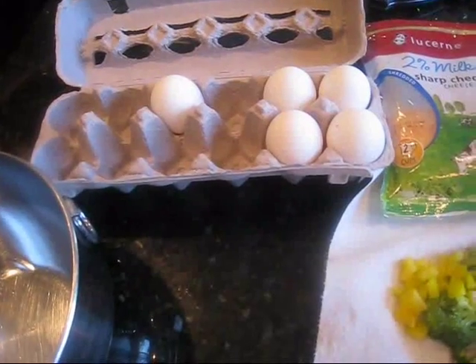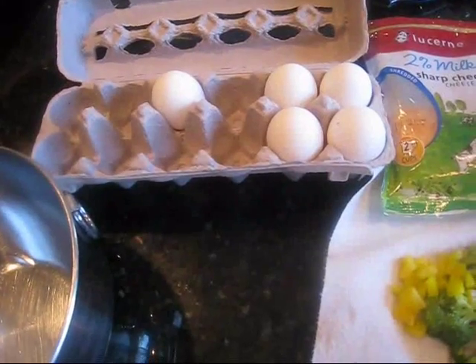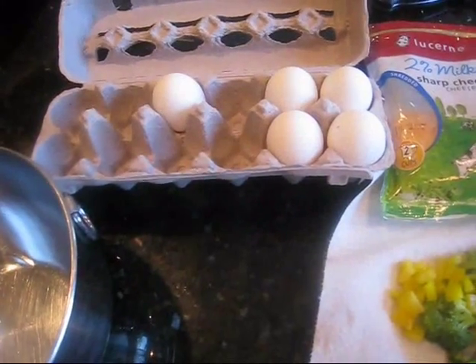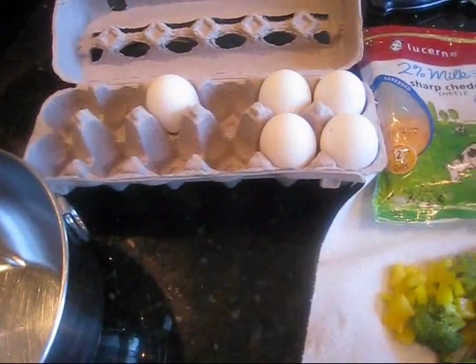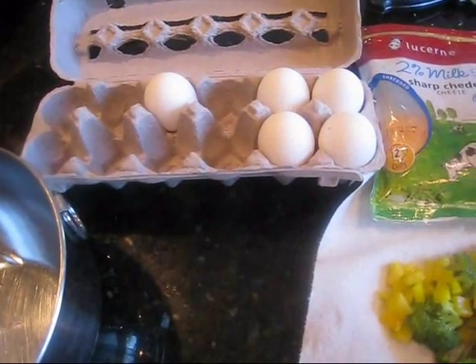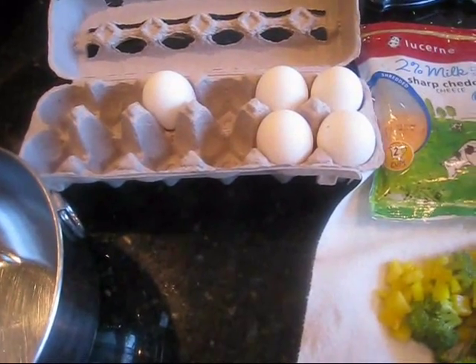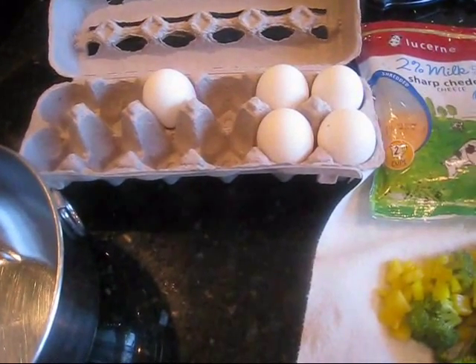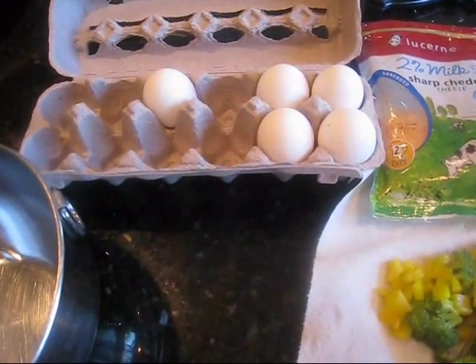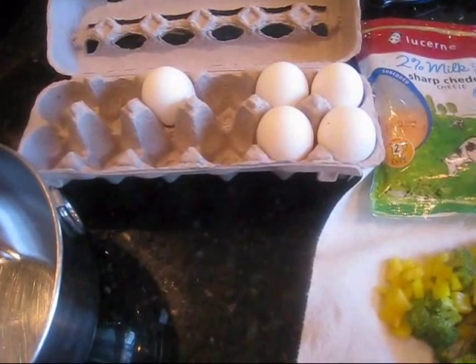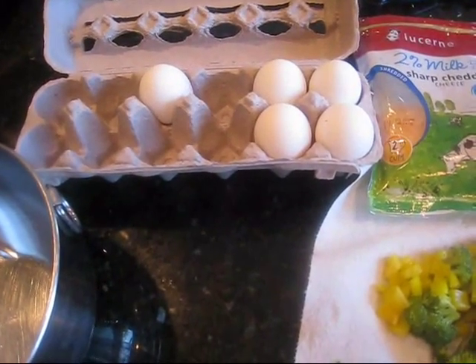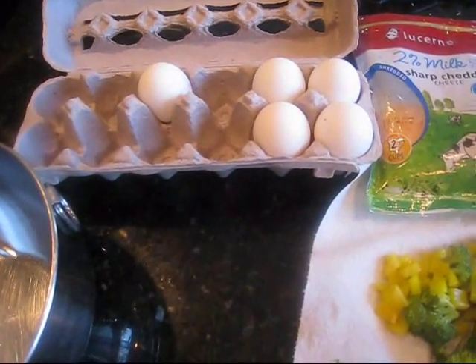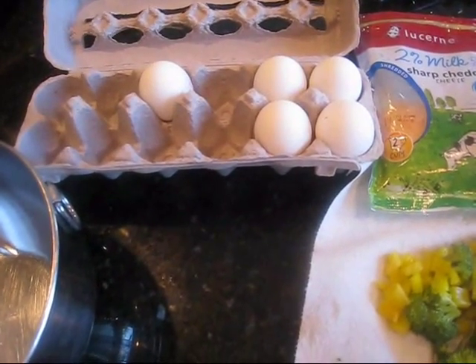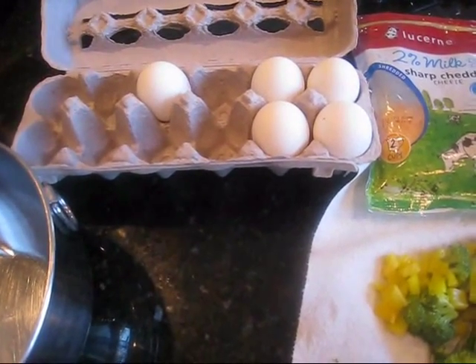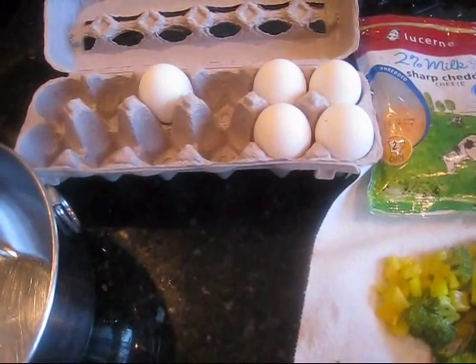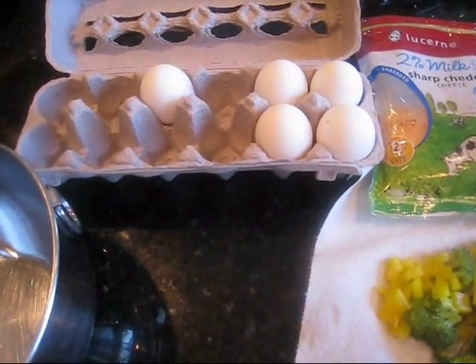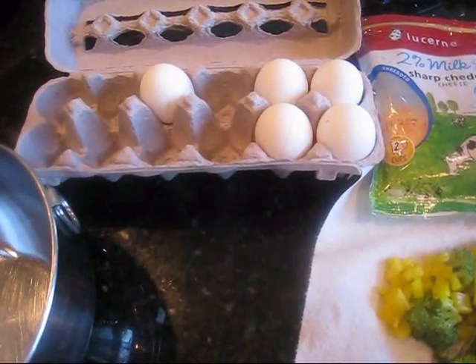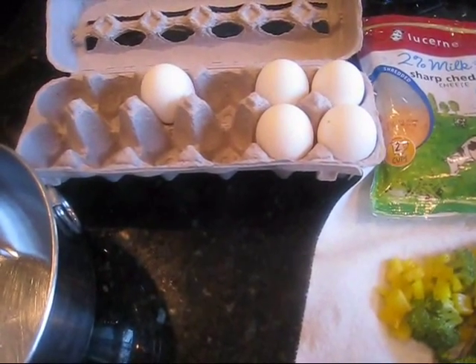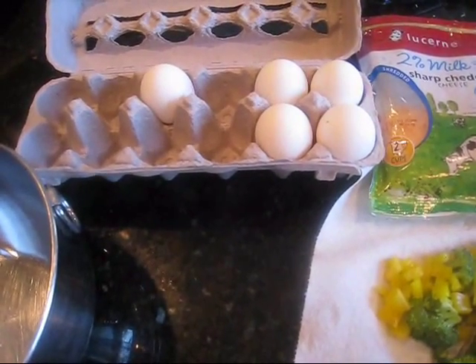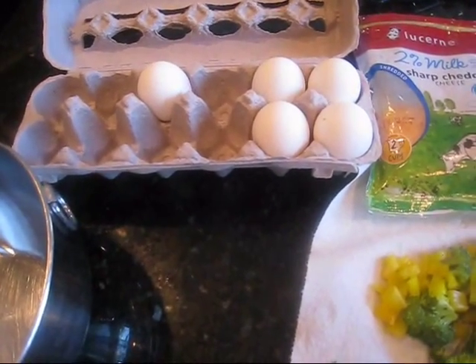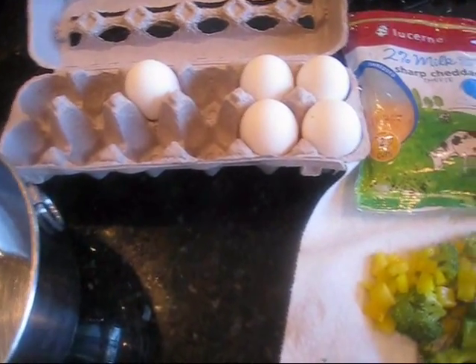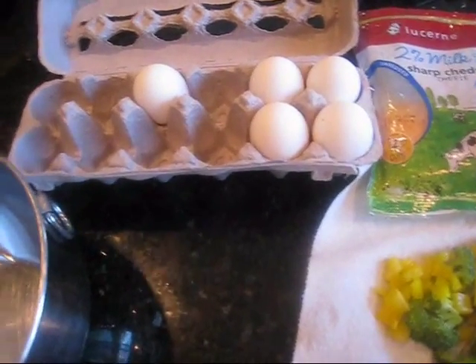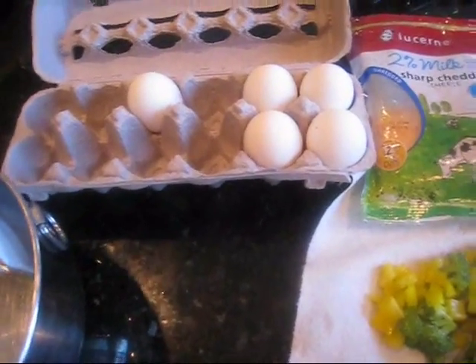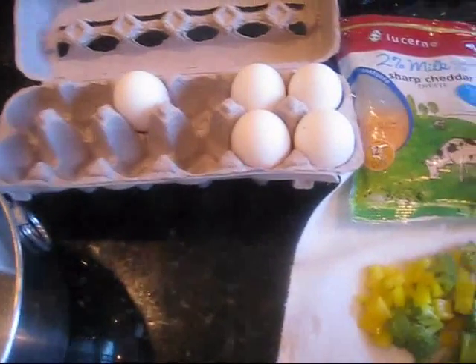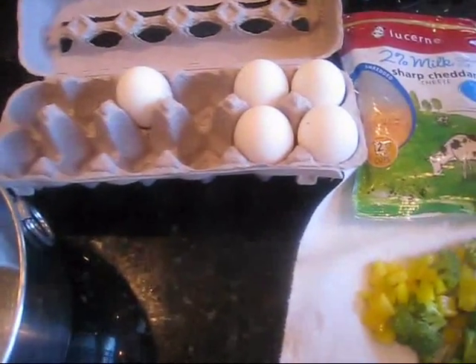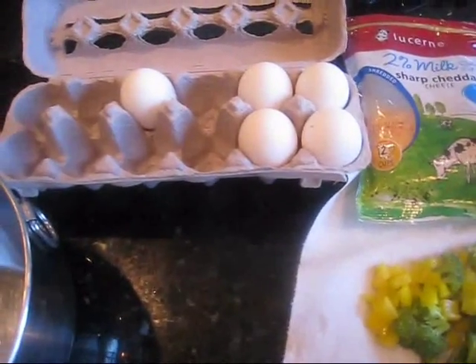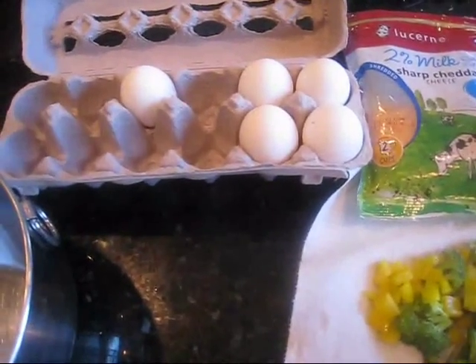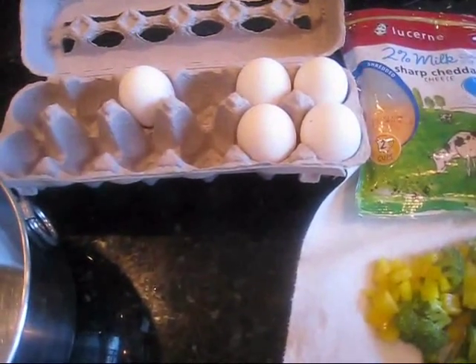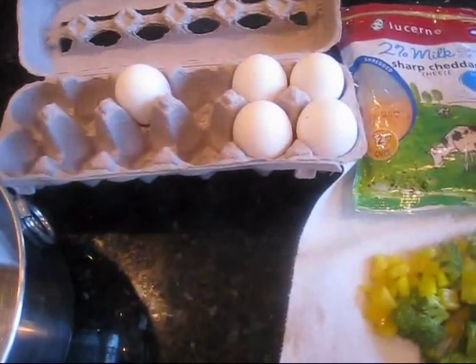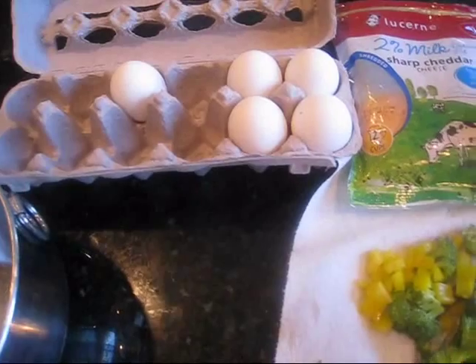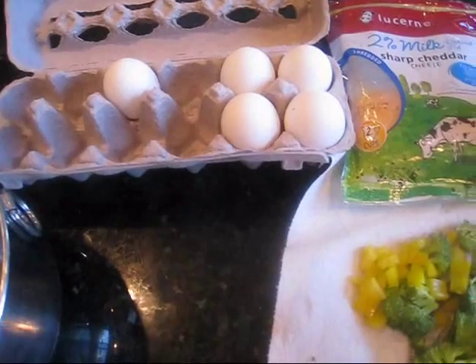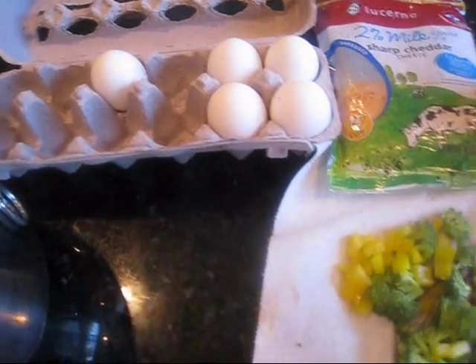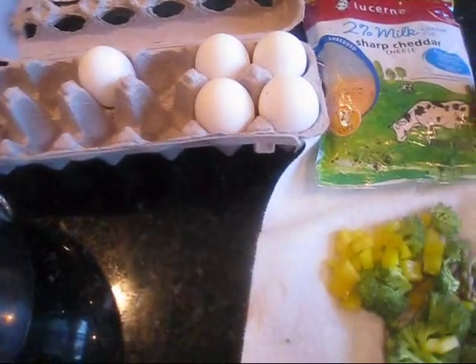Good morning, YouTube. It's August 7th, 2011, and this is what I'm going to make for breakfast.